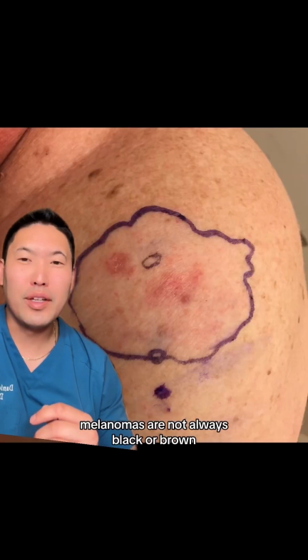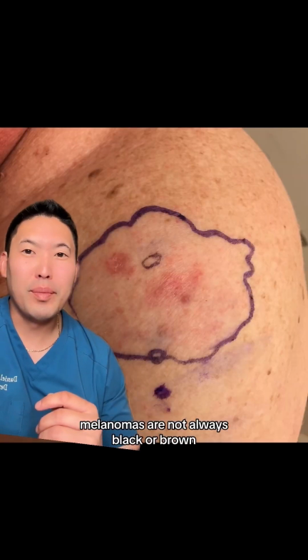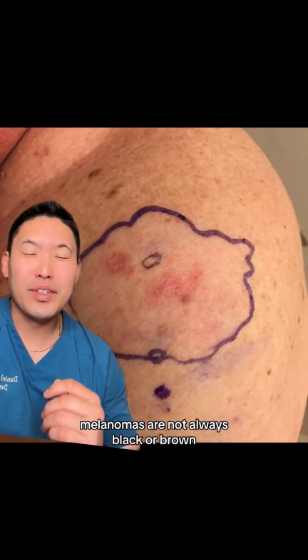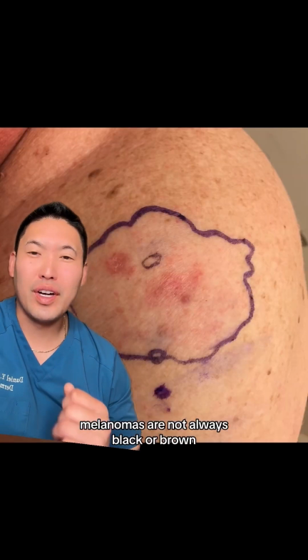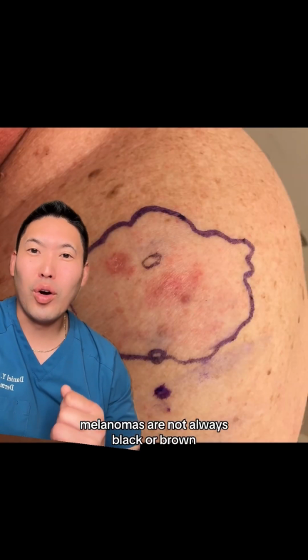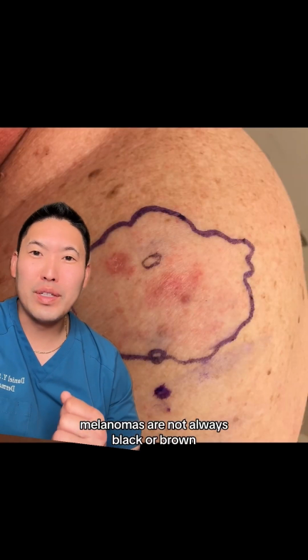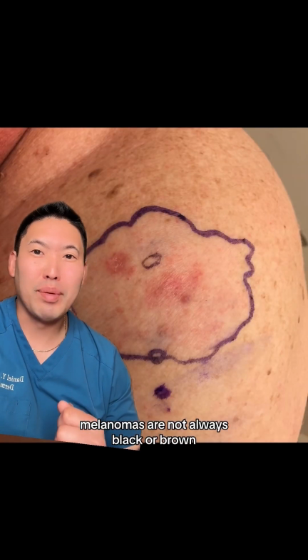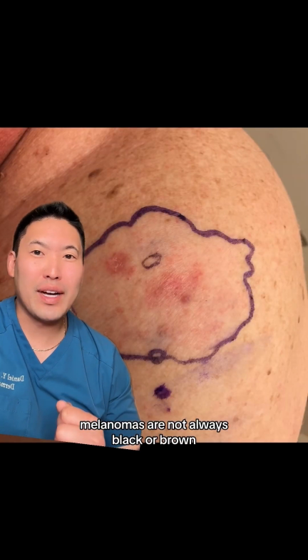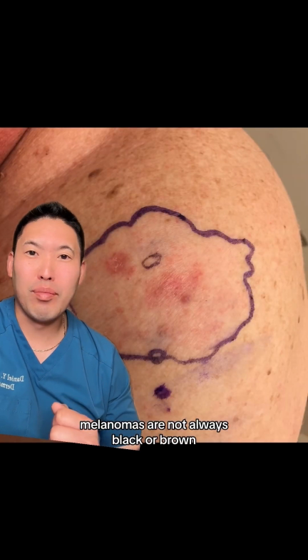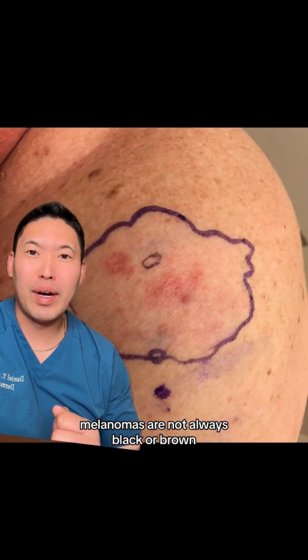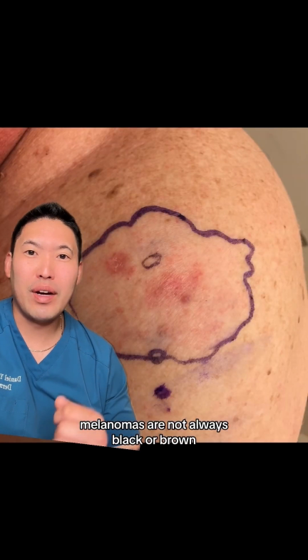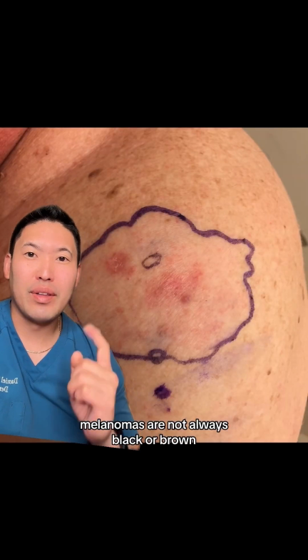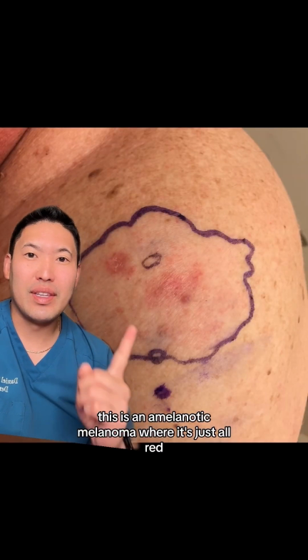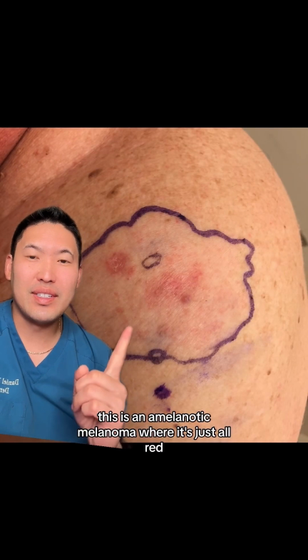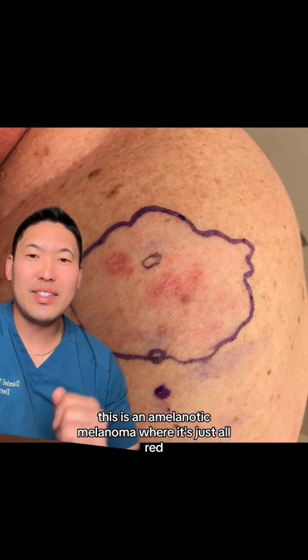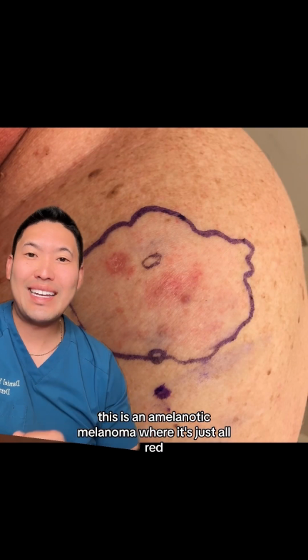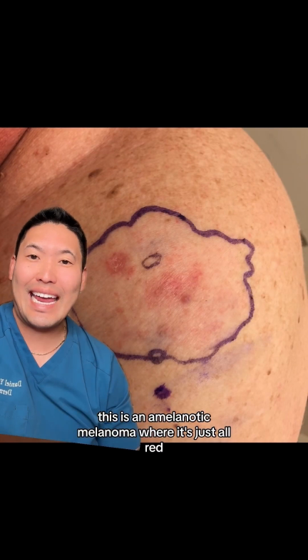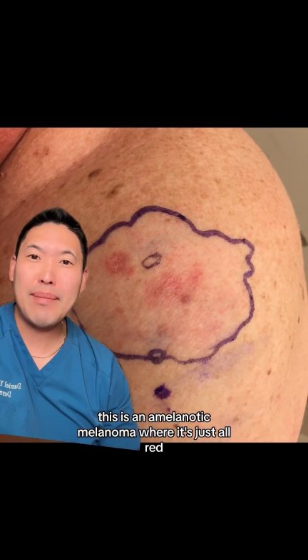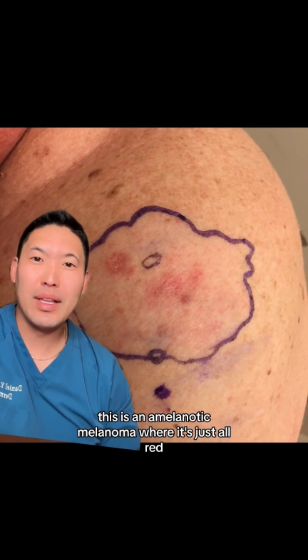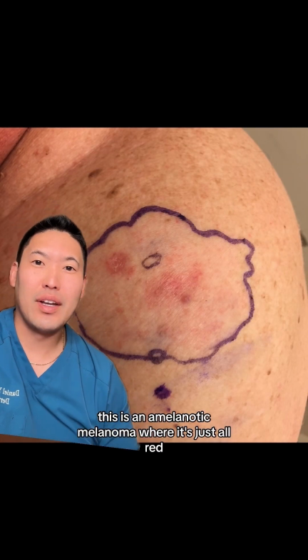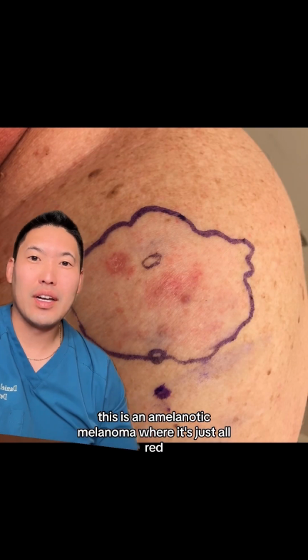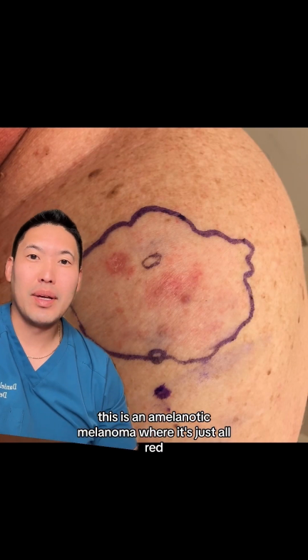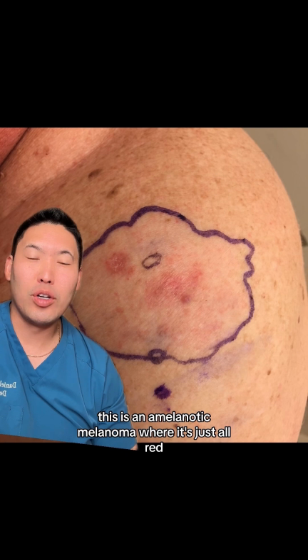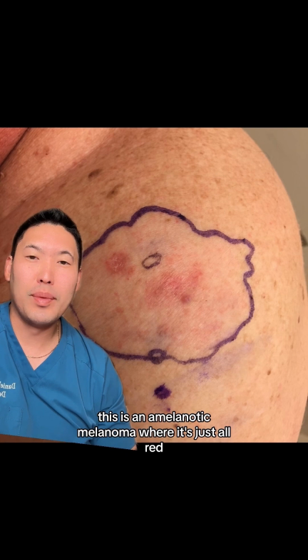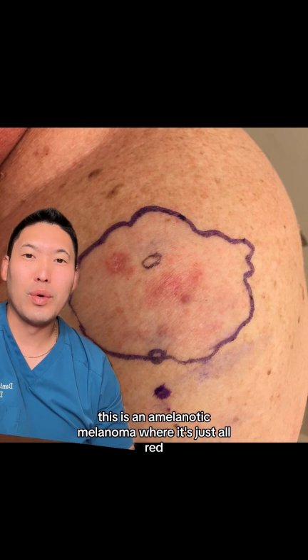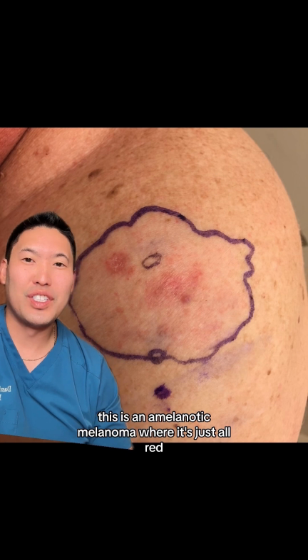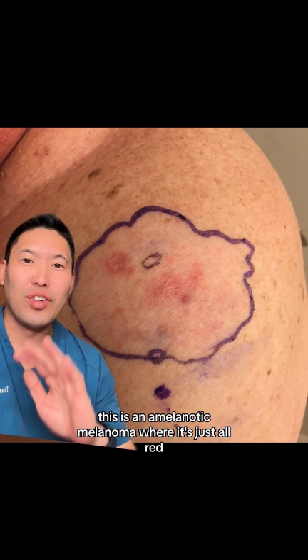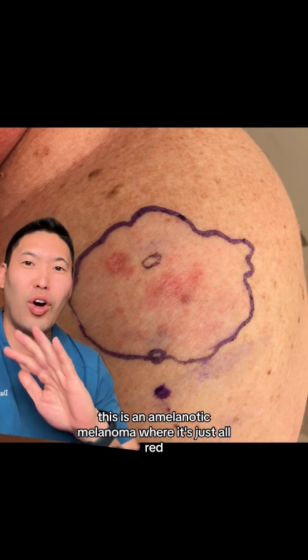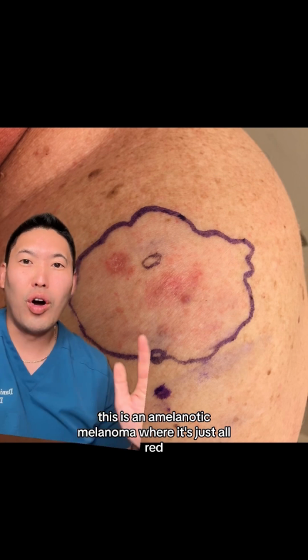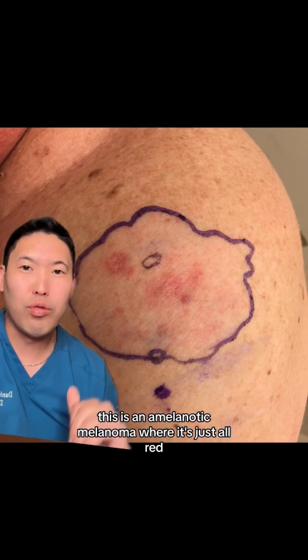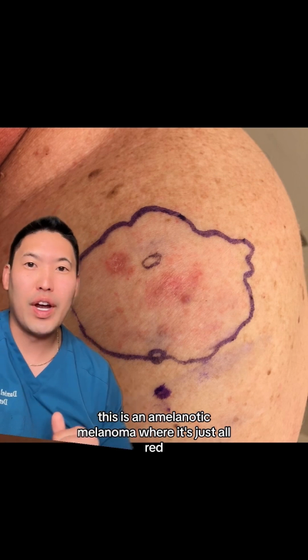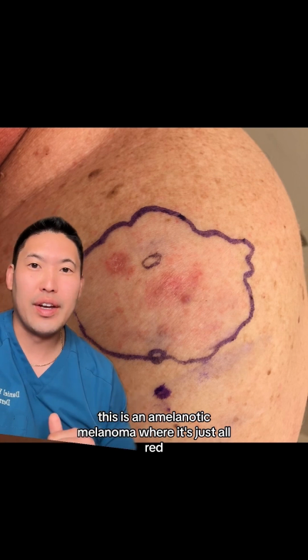Melanomas are not always black or brown. This is an amelanotic melanoma, where it's just all red.